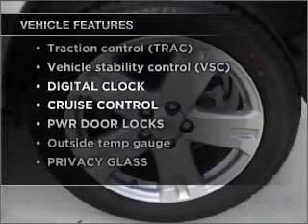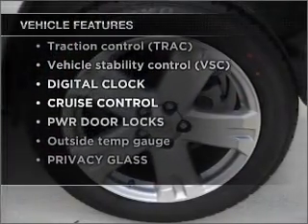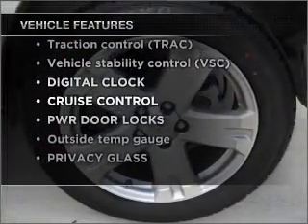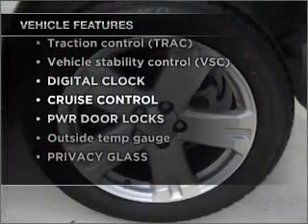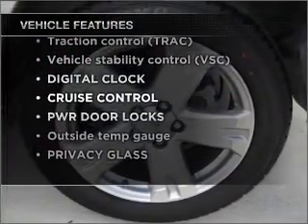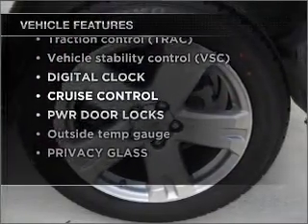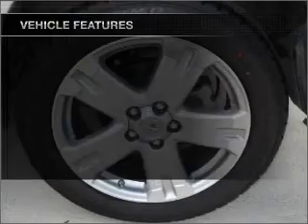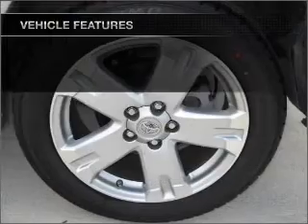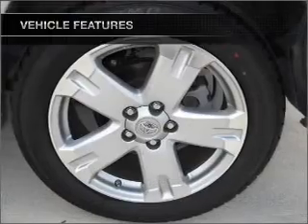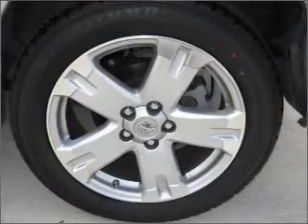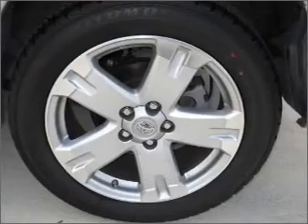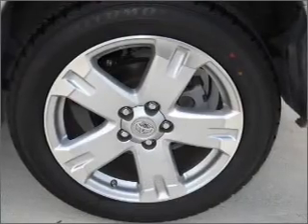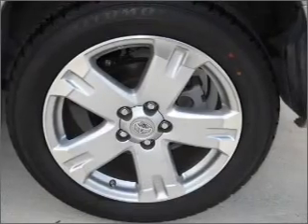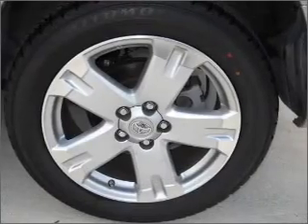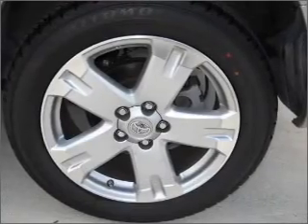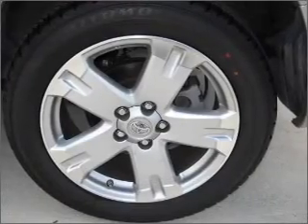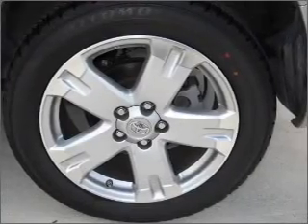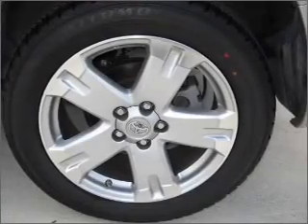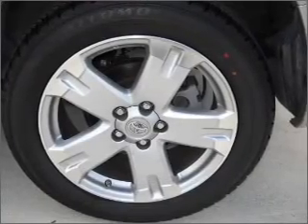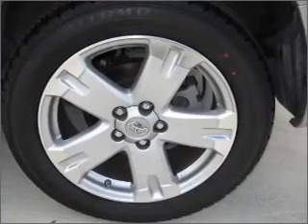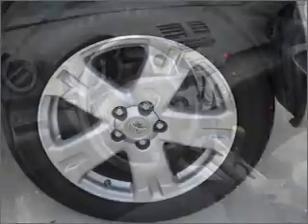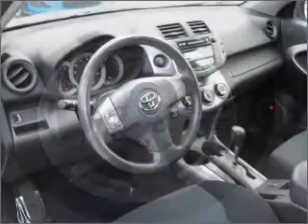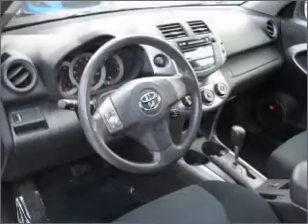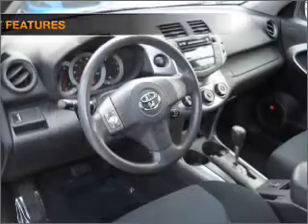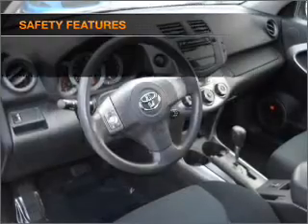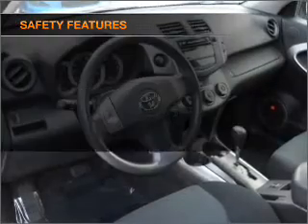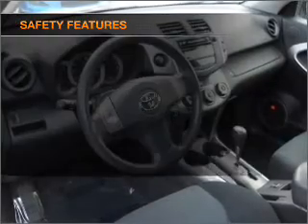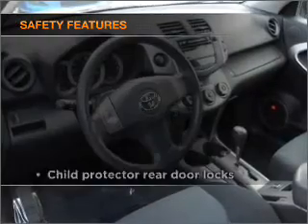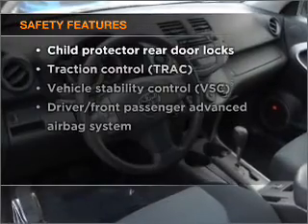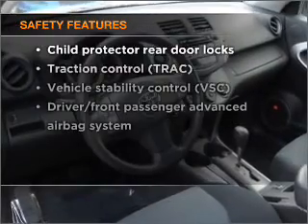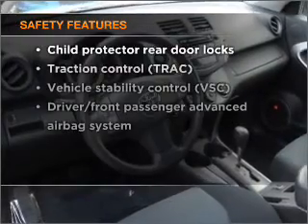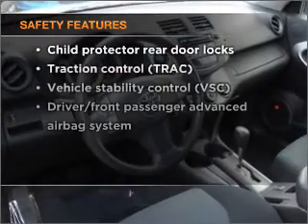Power door locks, power windows, power steering, cruise control. If safety is a high priority,